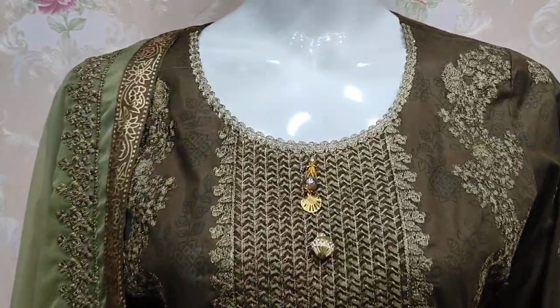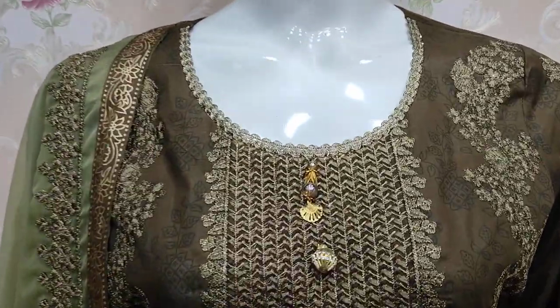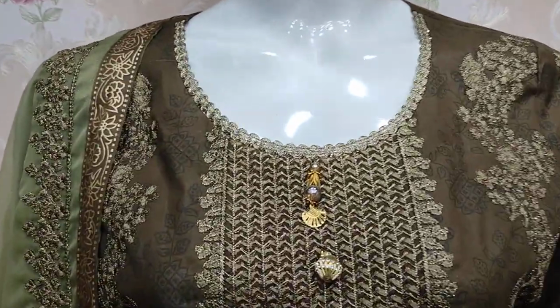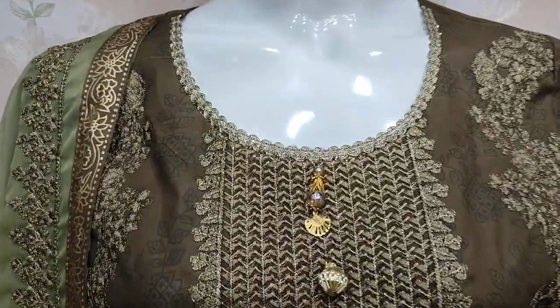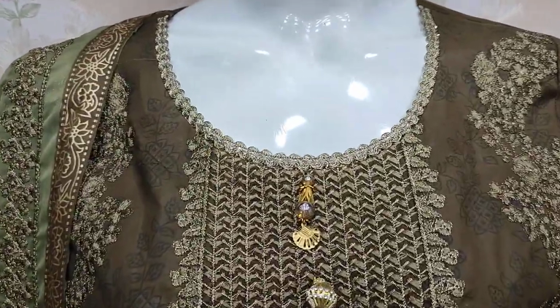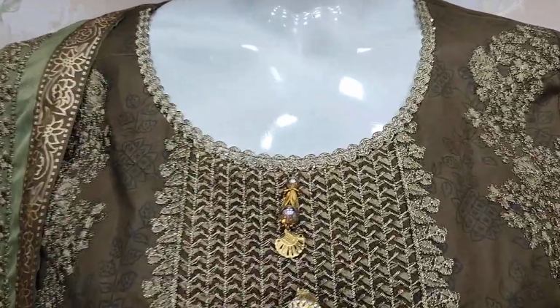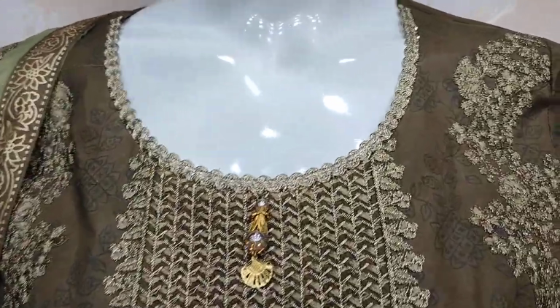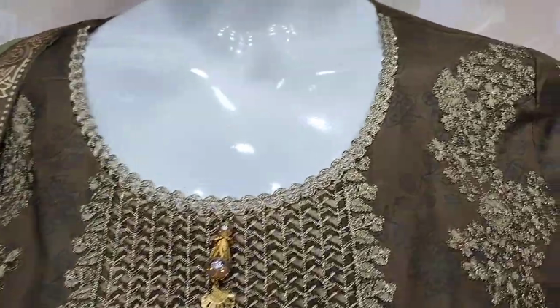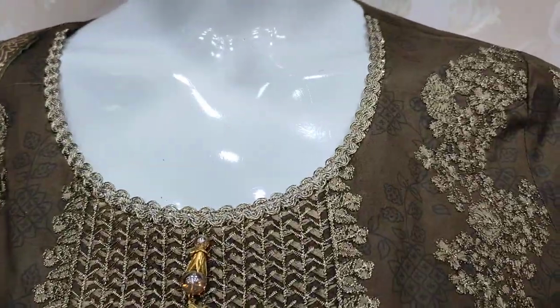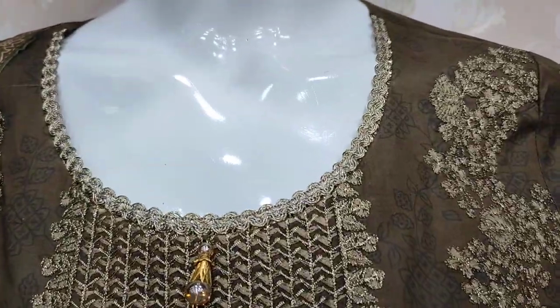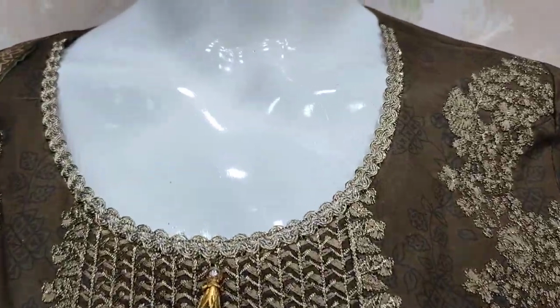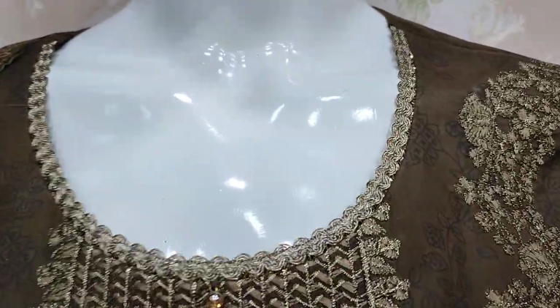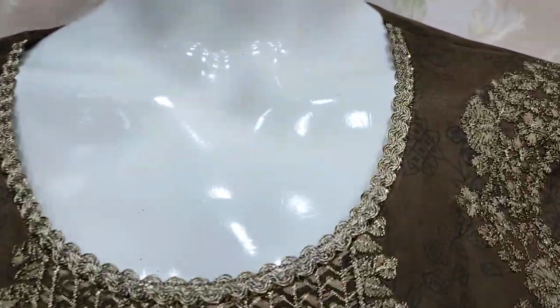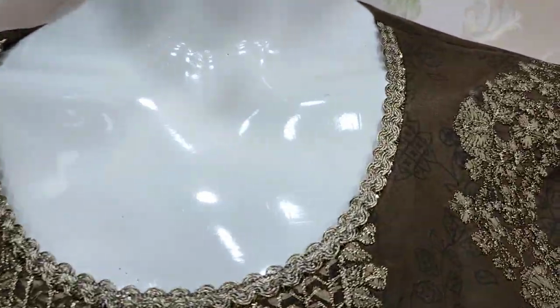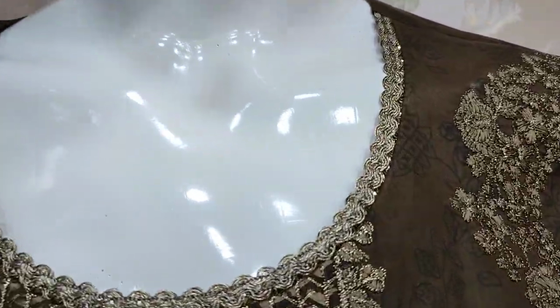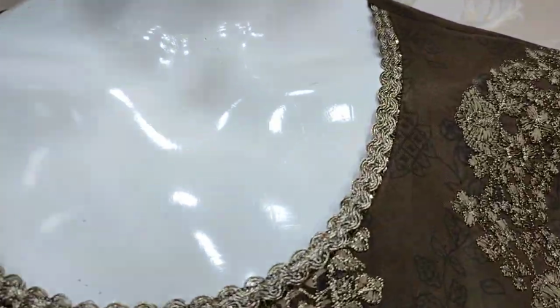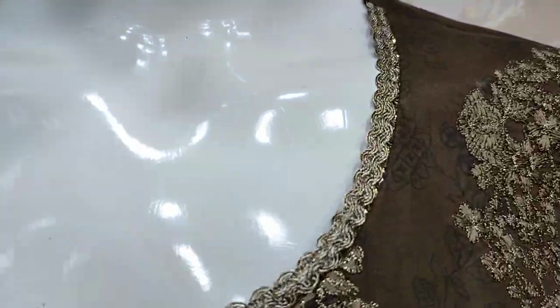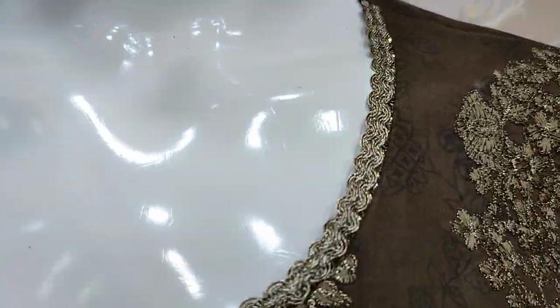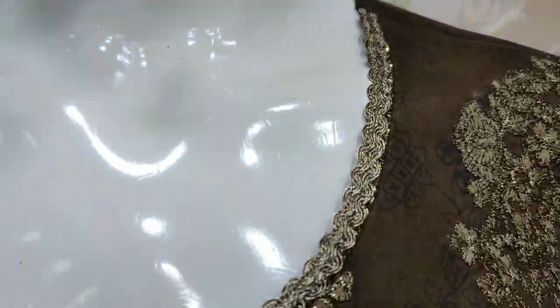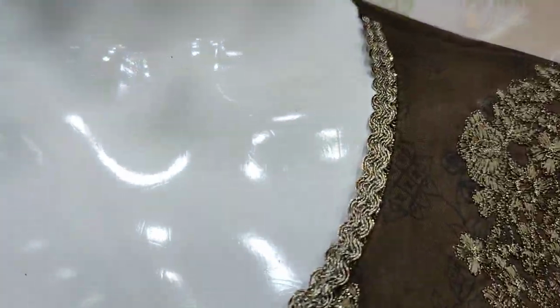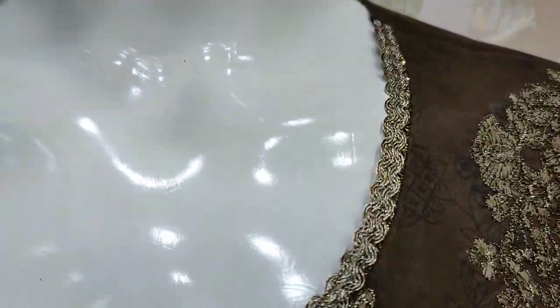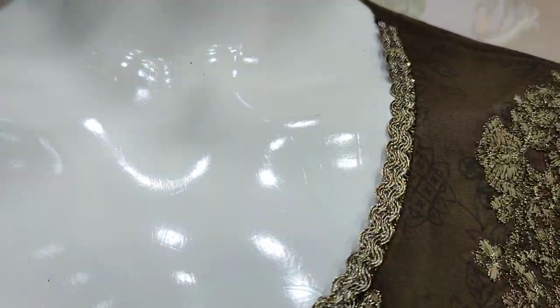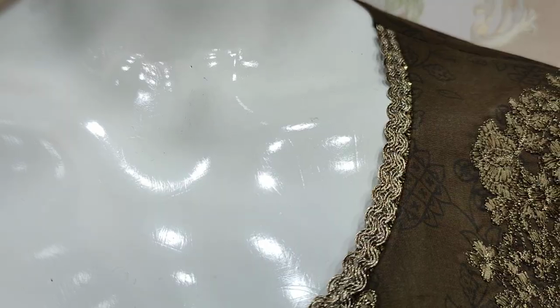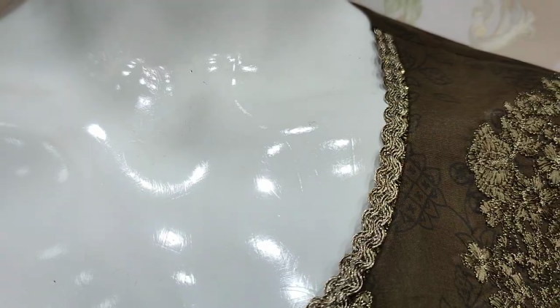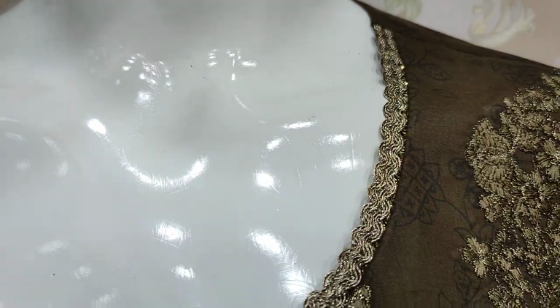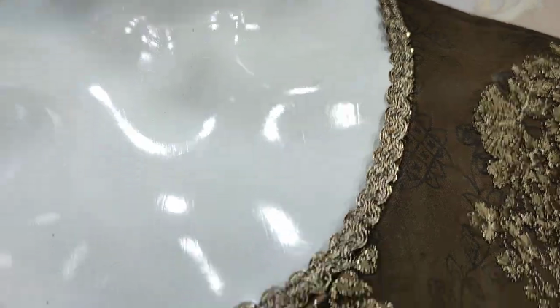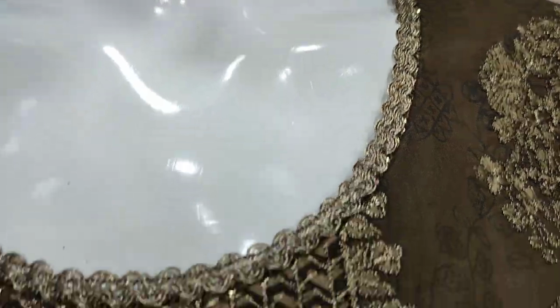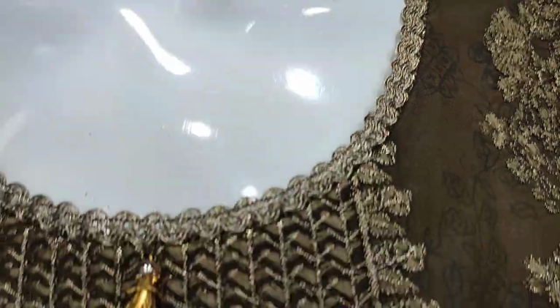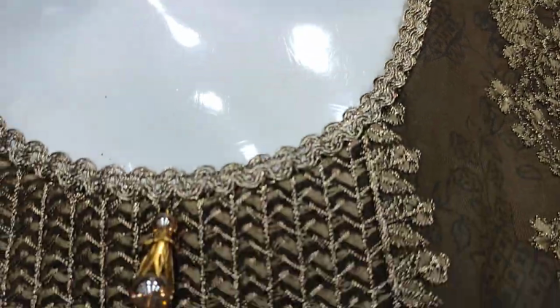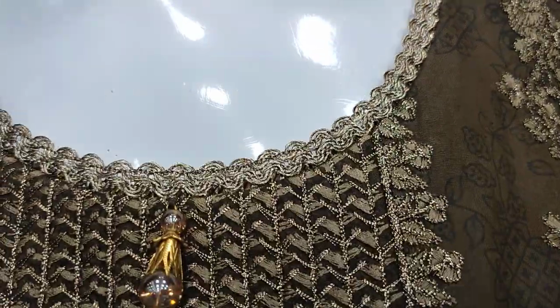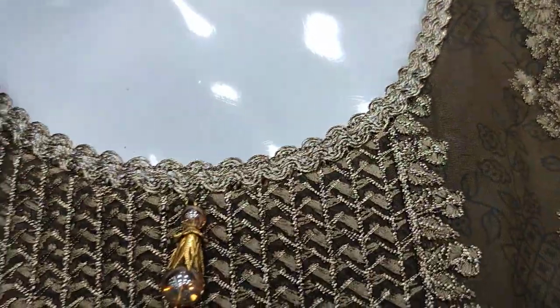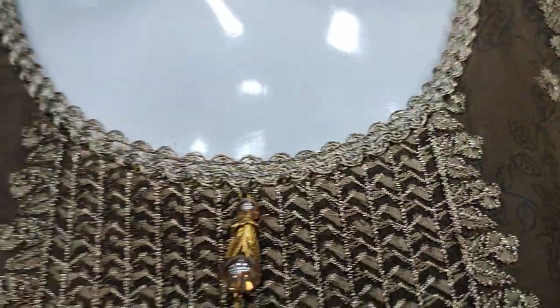Here is a new design in Summer Cotton Fabric. This is a stitching style.